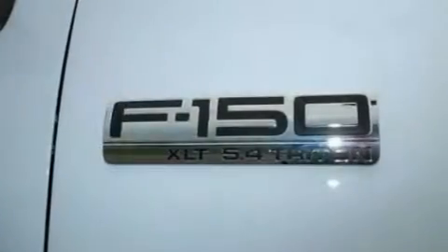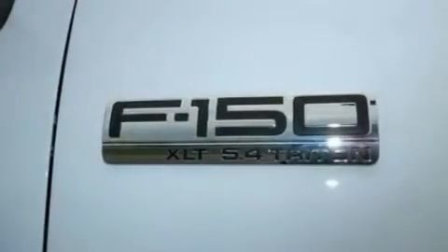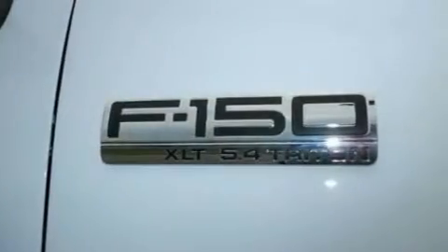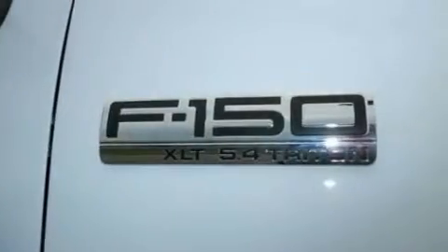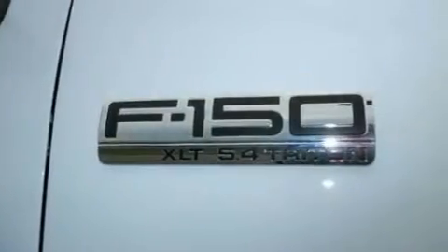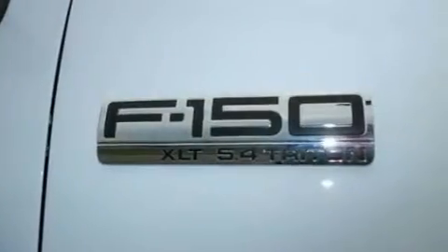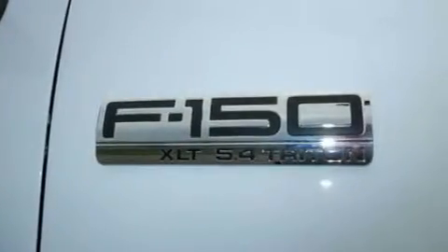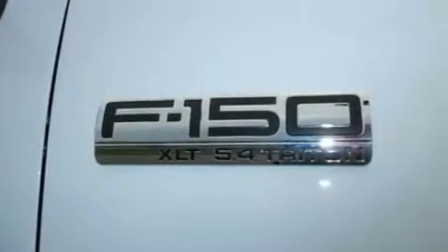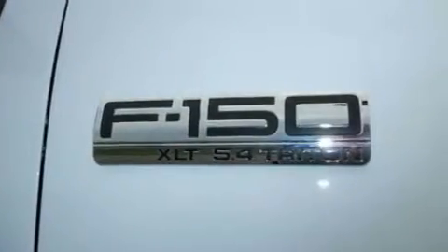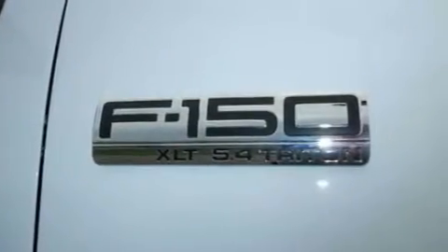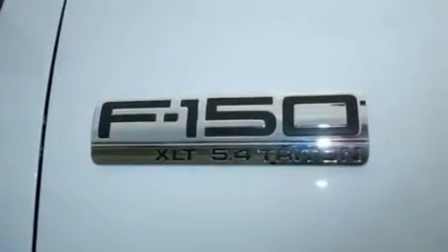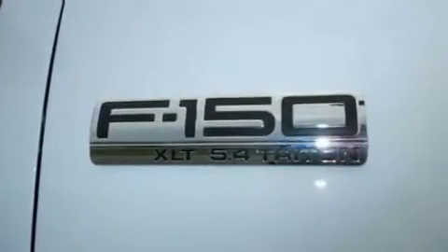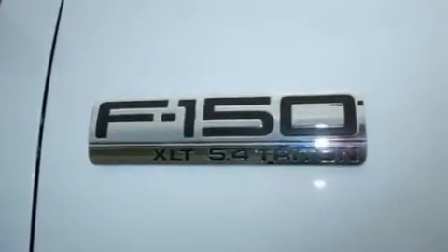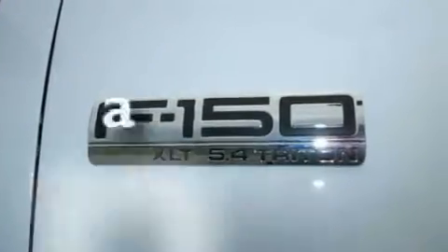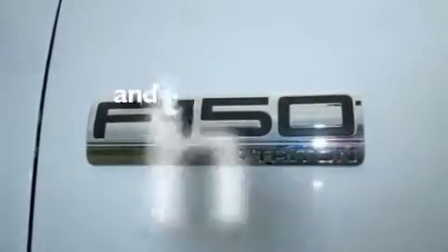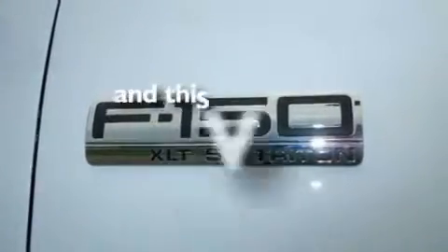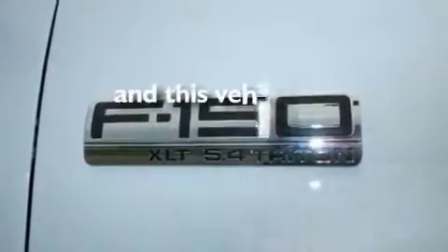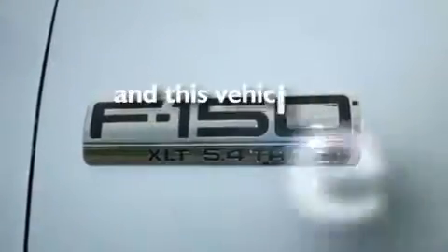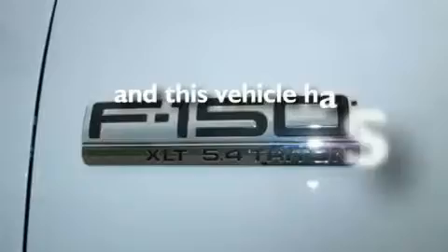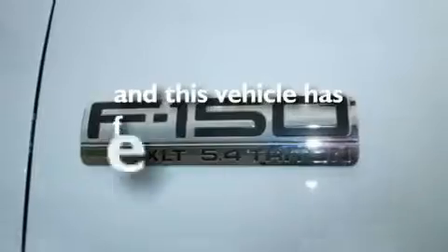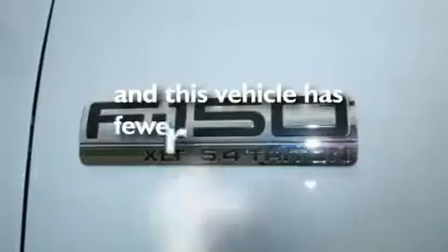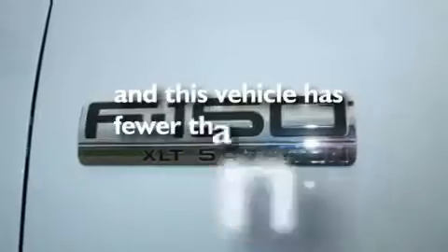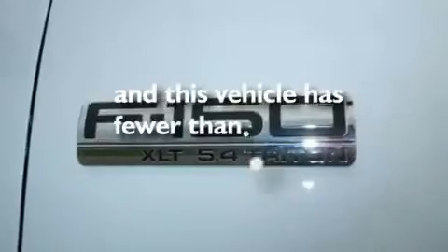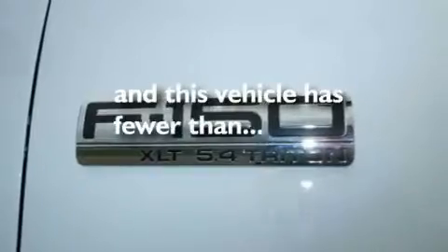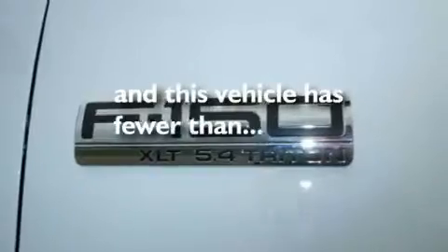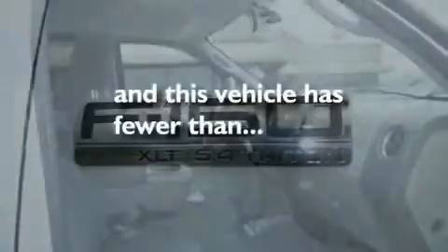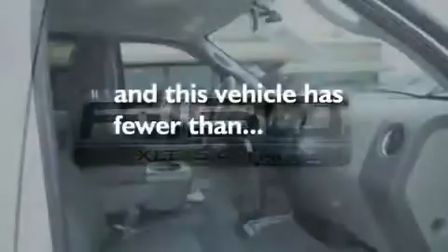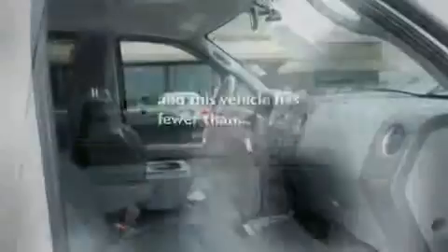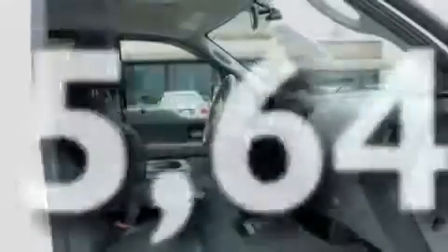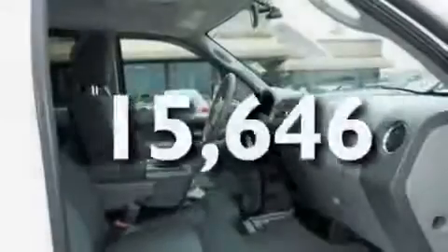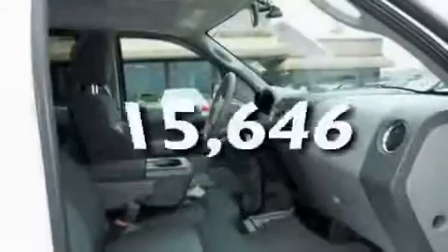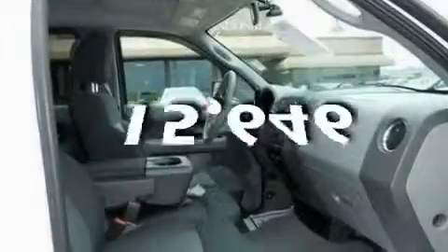External temperature display, and this vehicle has fewer than 16,000 miles on the odometer.